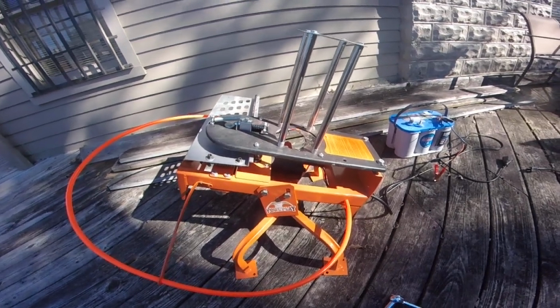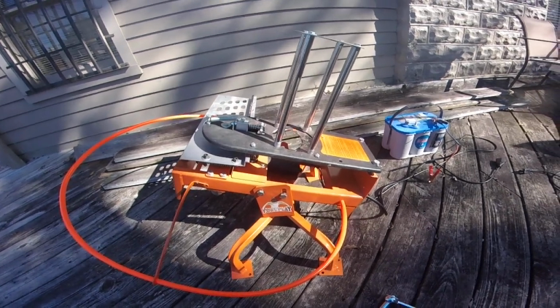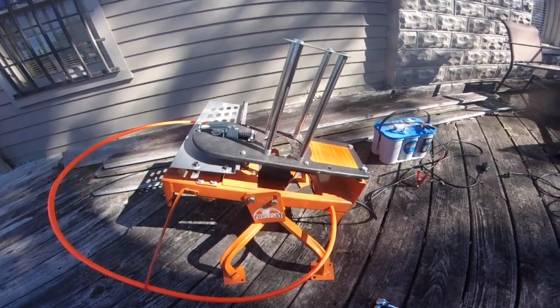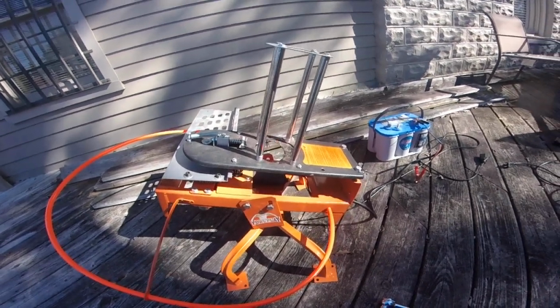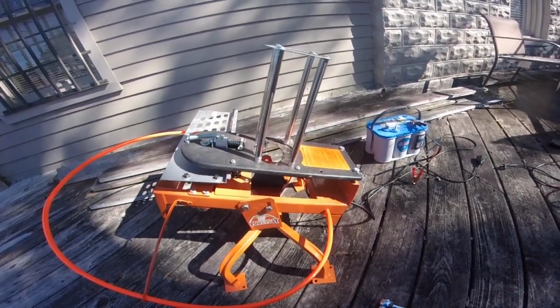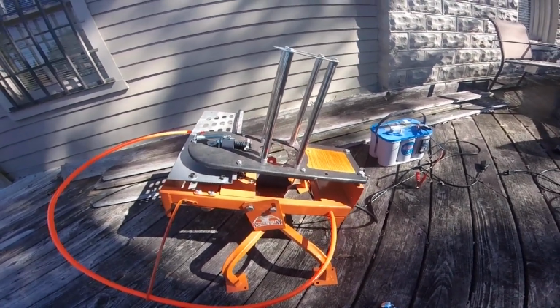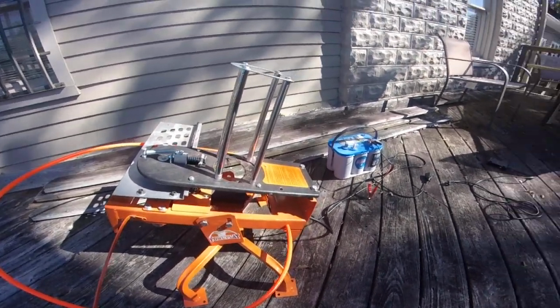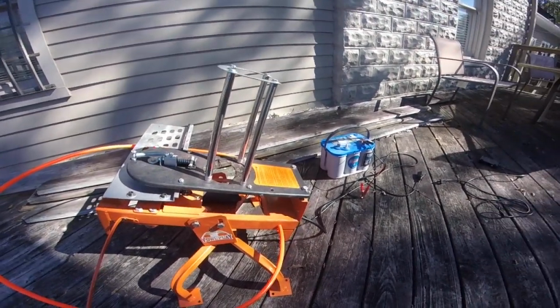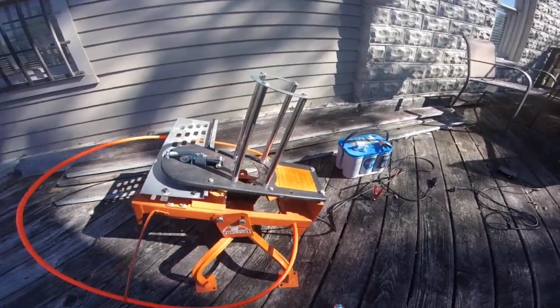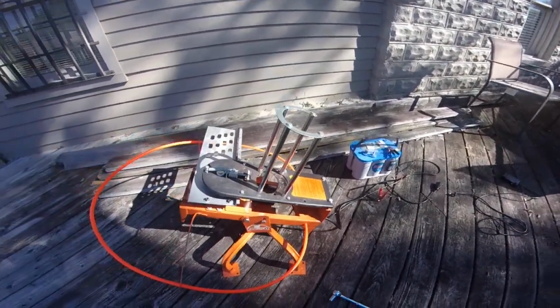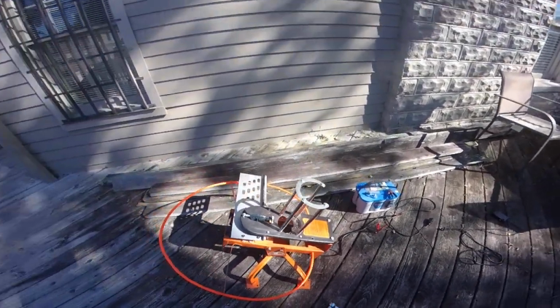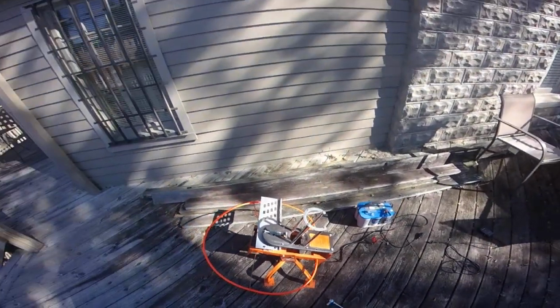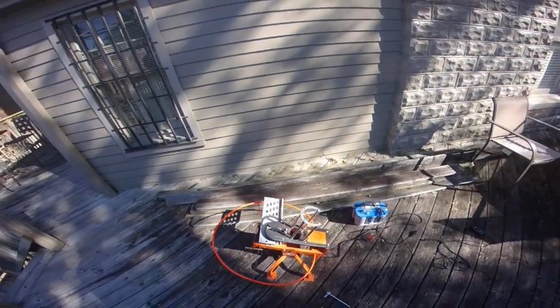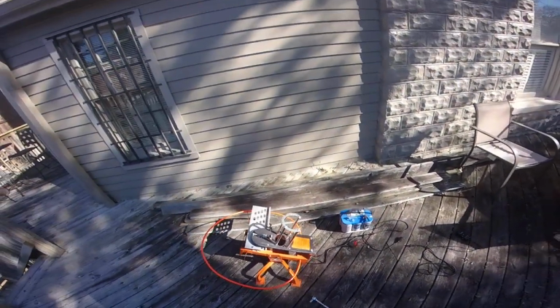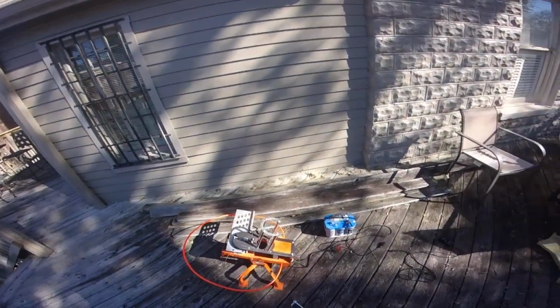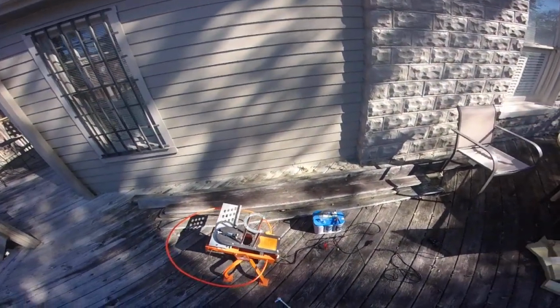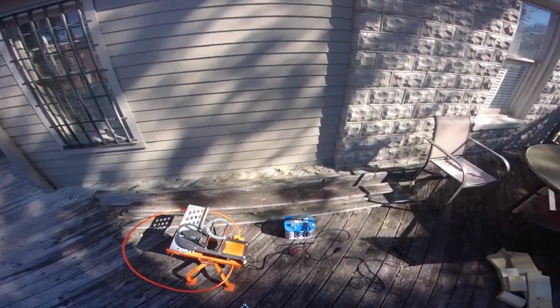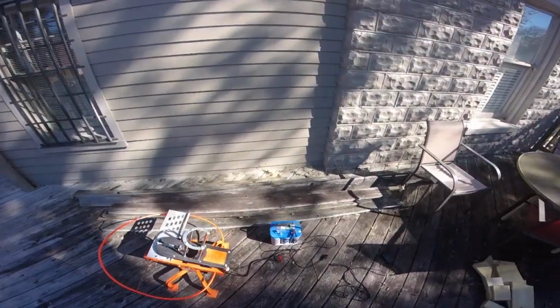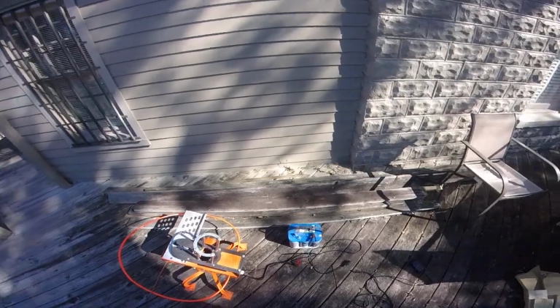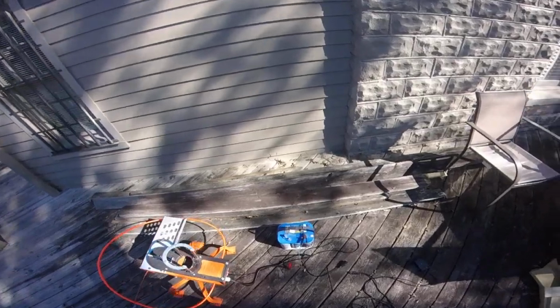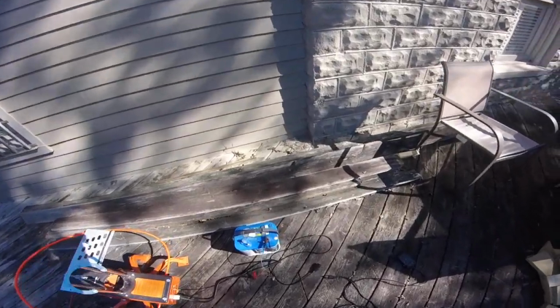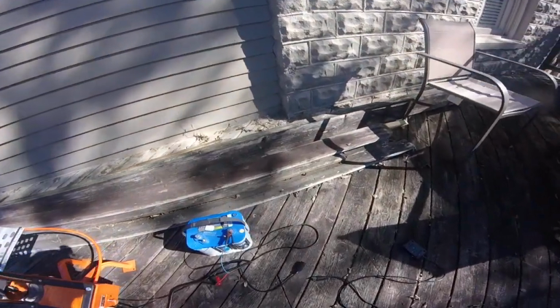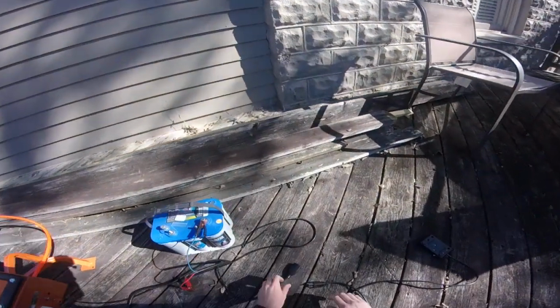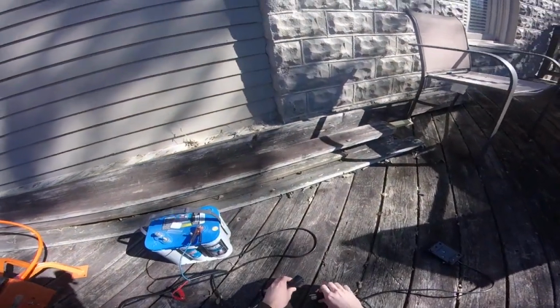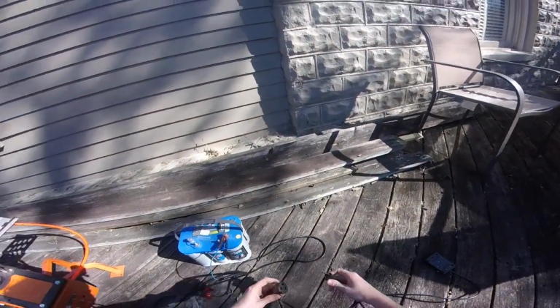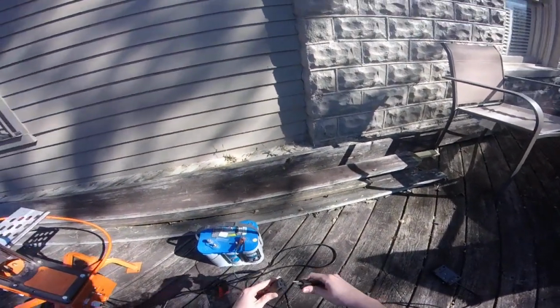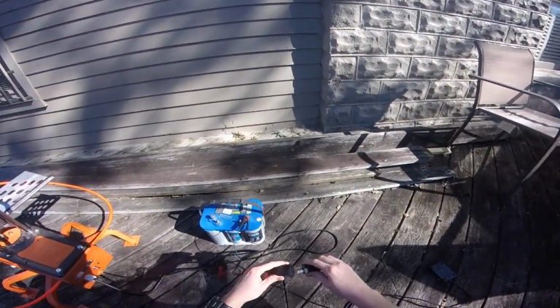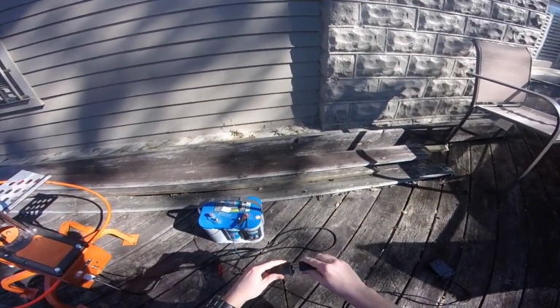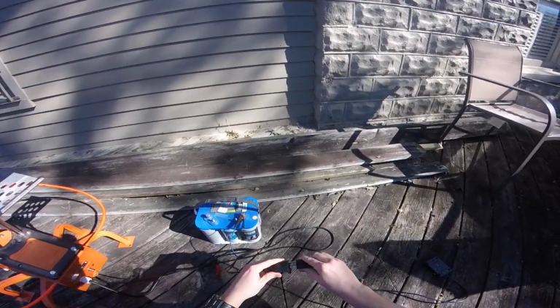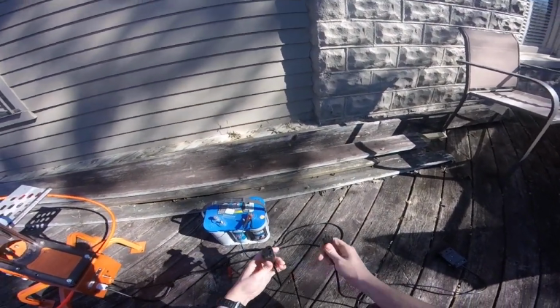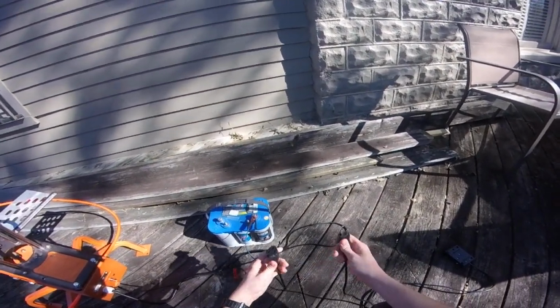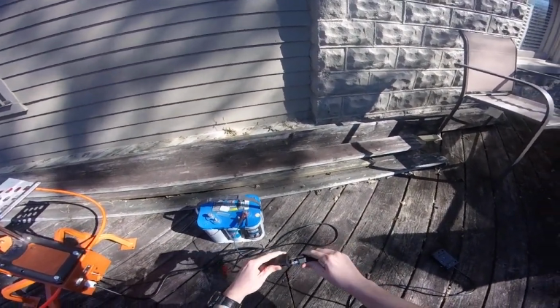Hello, I'm here to tell you about how to operate our Do-All traps. First of all, you're going to want to make sure your foot pedal is plugged in right here.